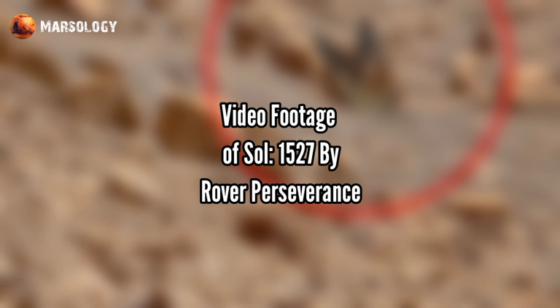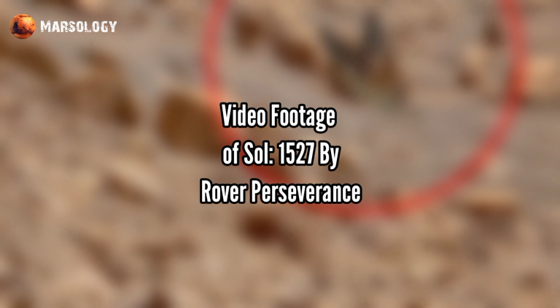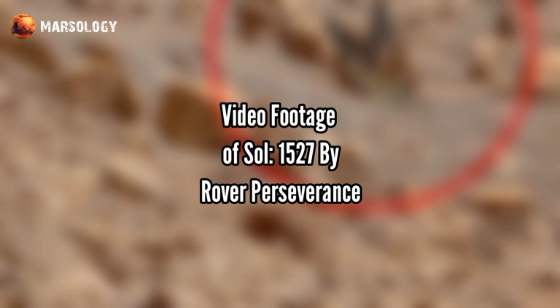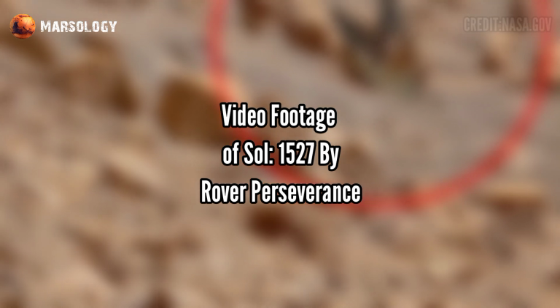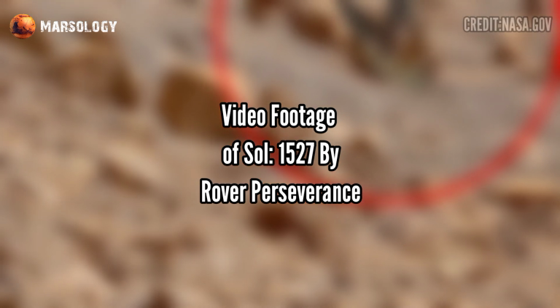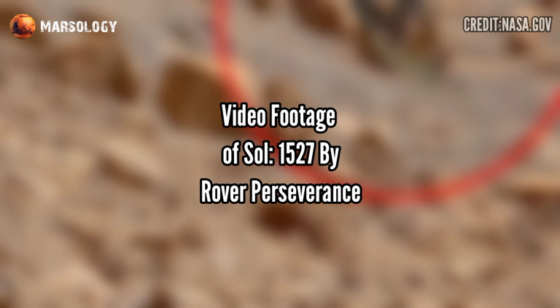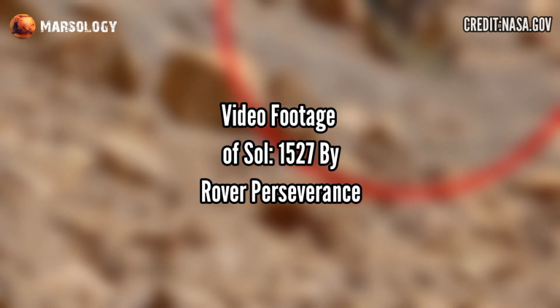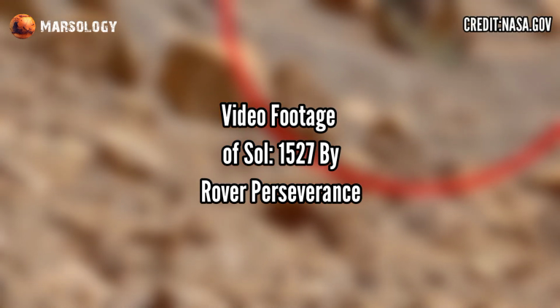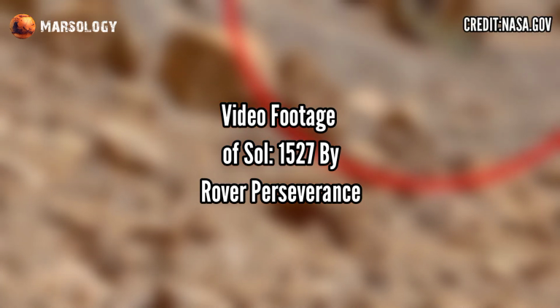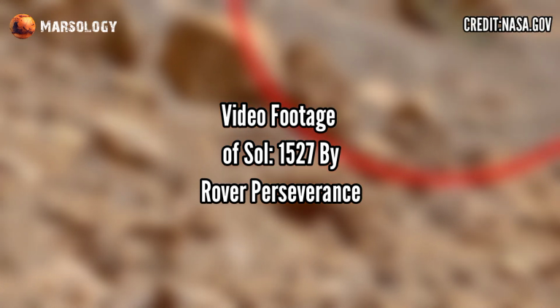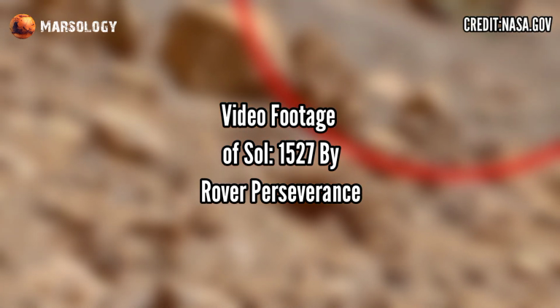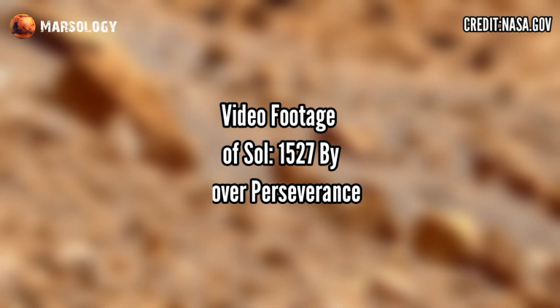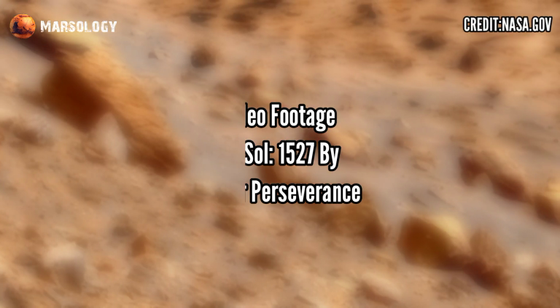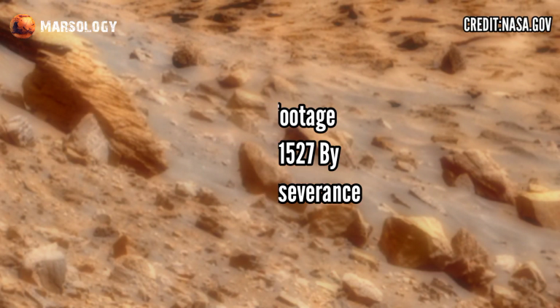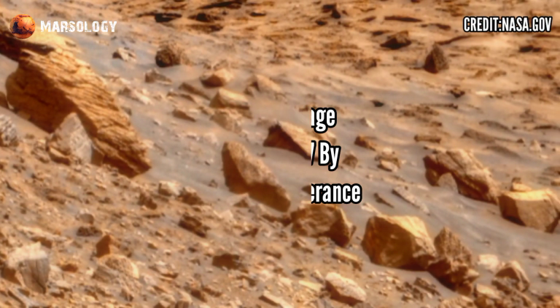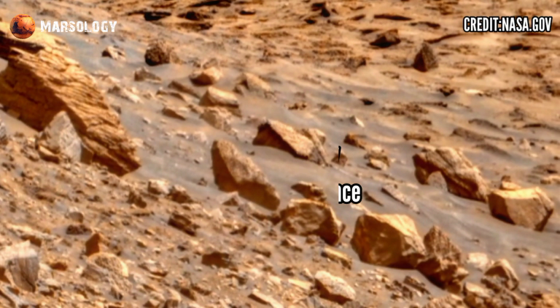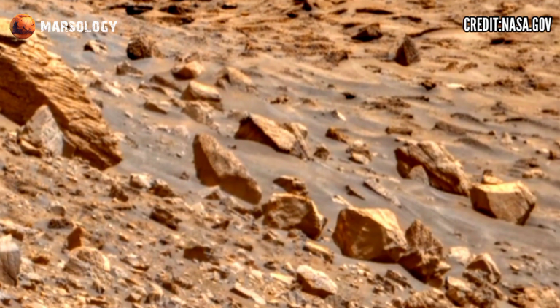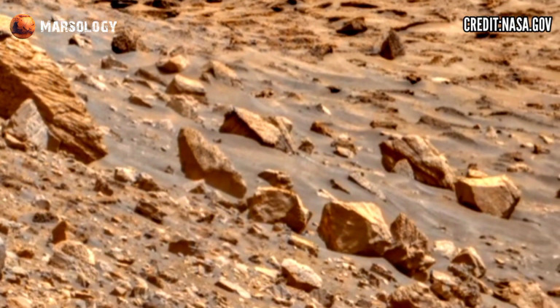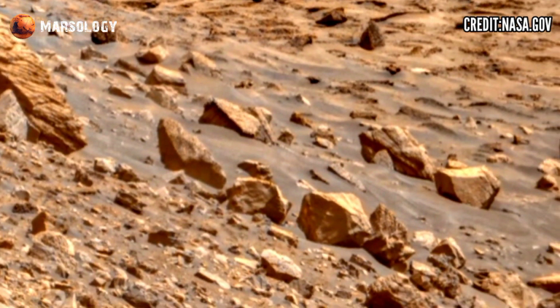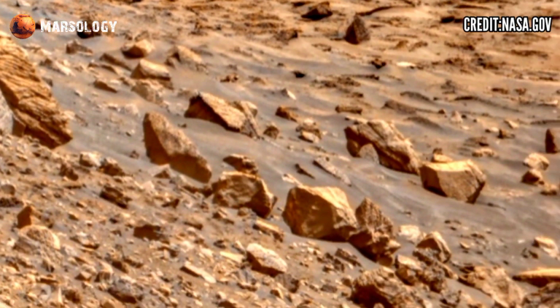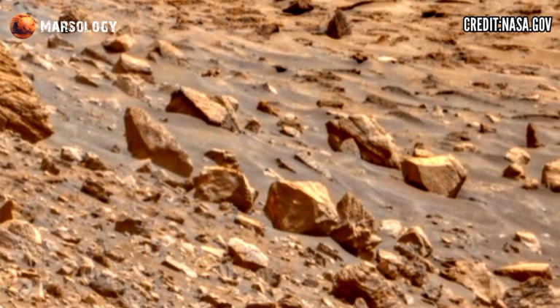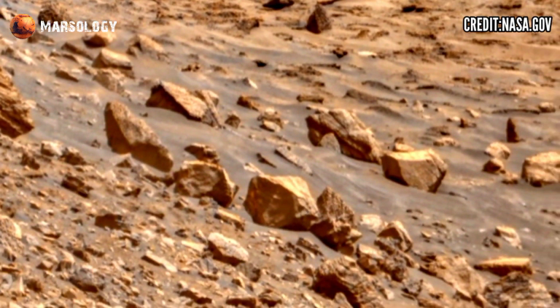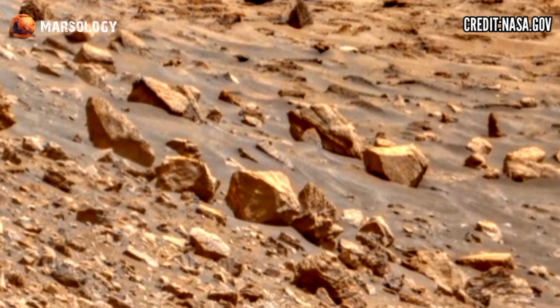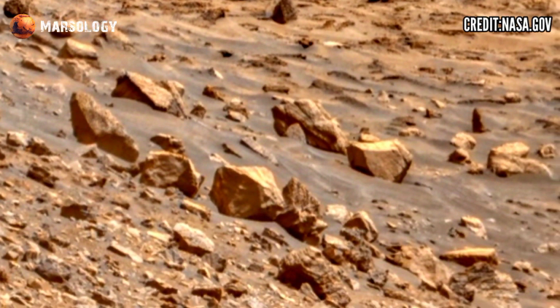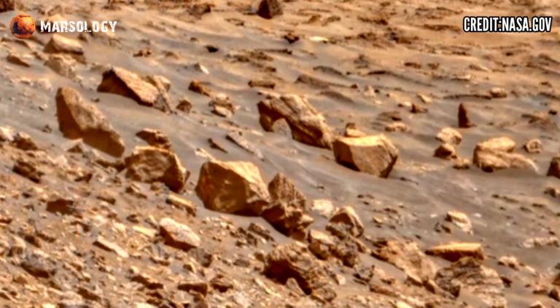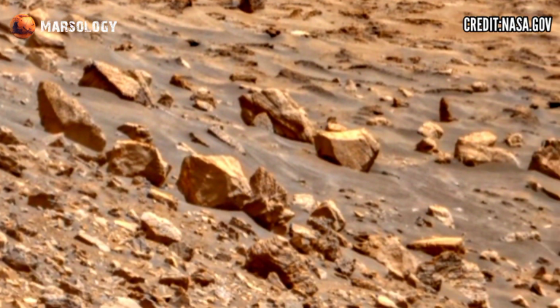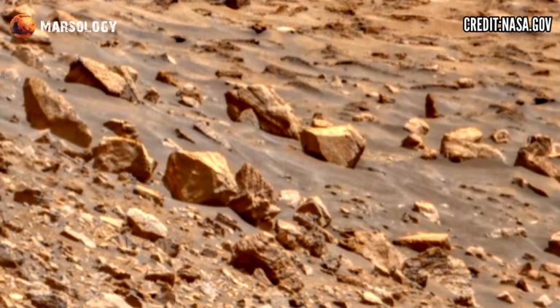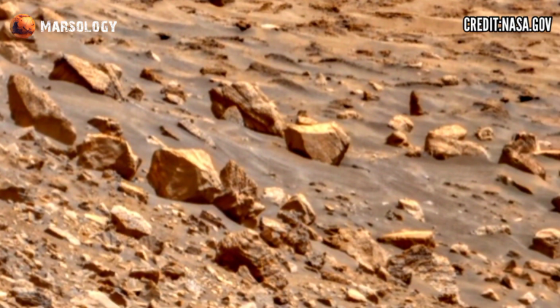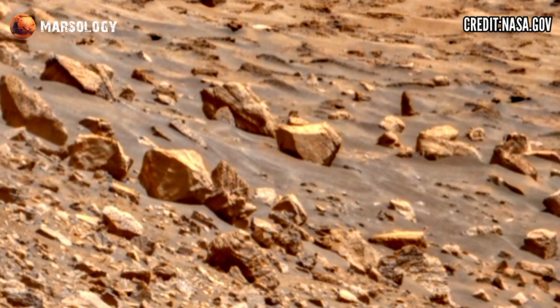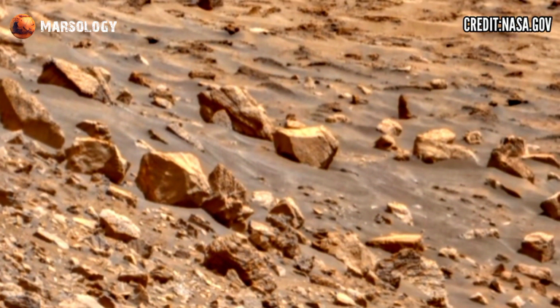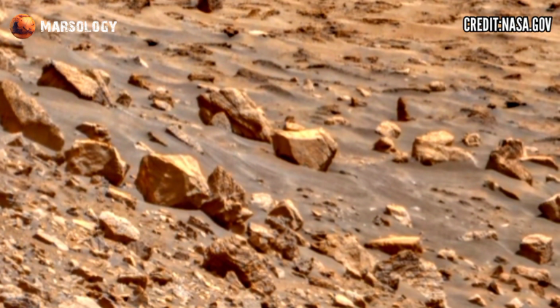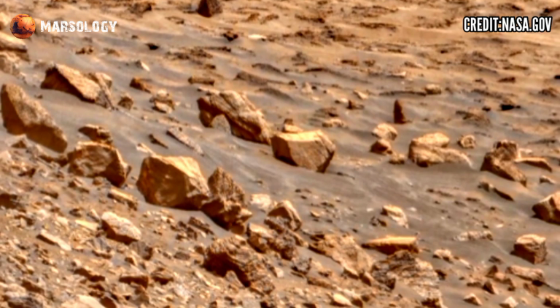Hi friends, you are watching my YouTube channel Marsology. If you are new, press the bell icon and watch this full video.